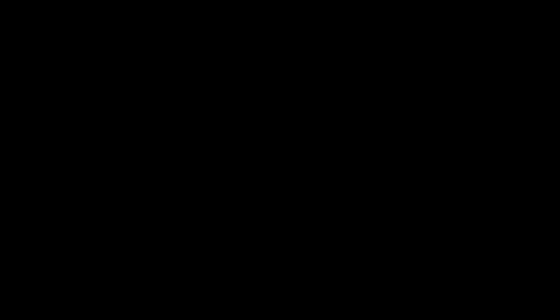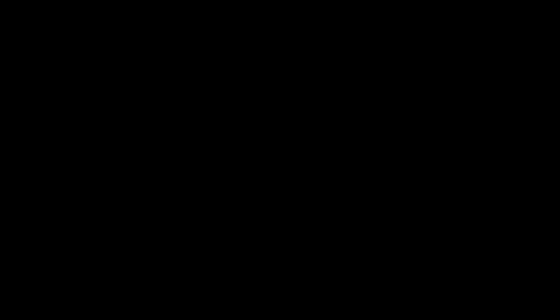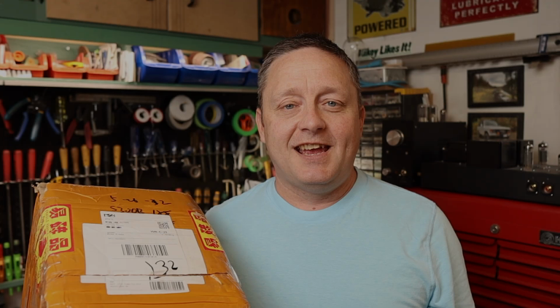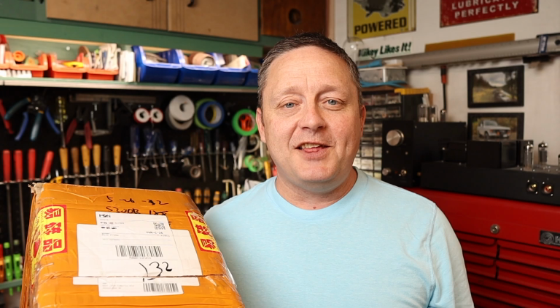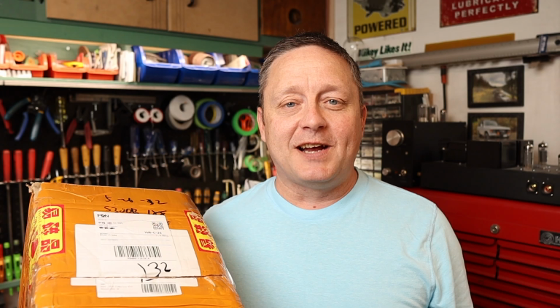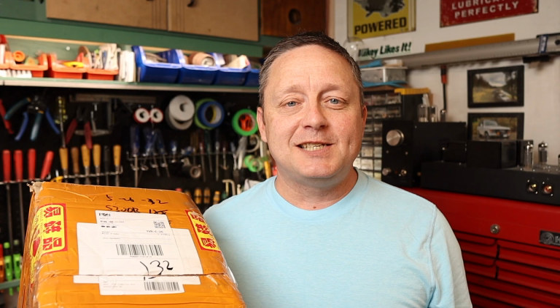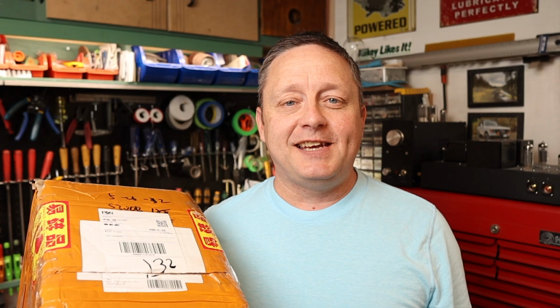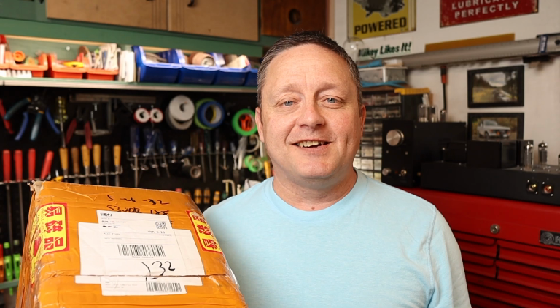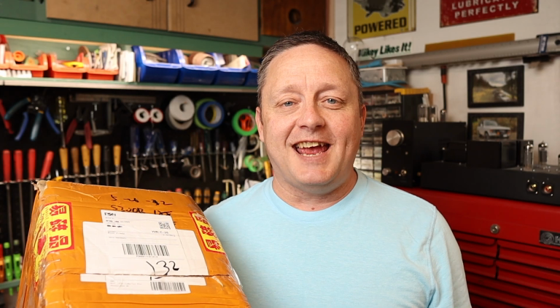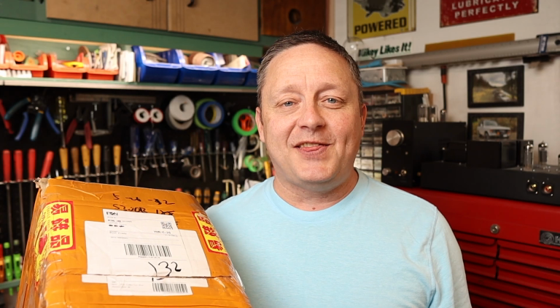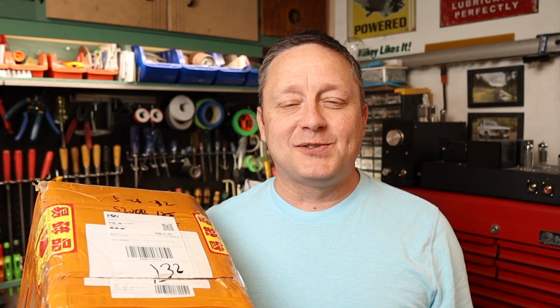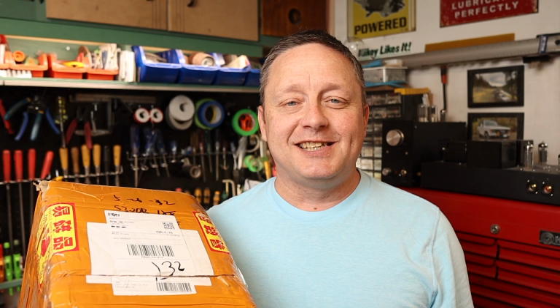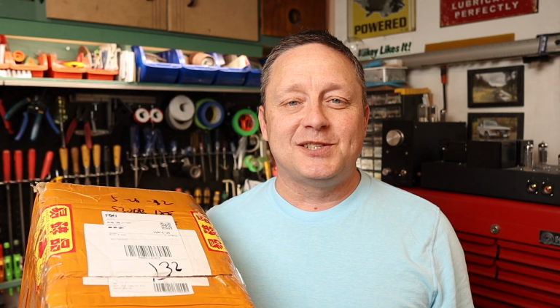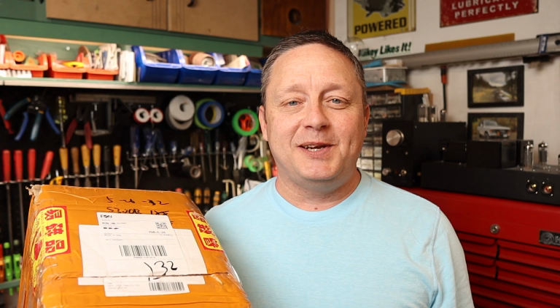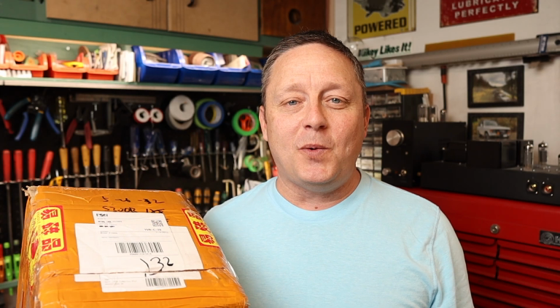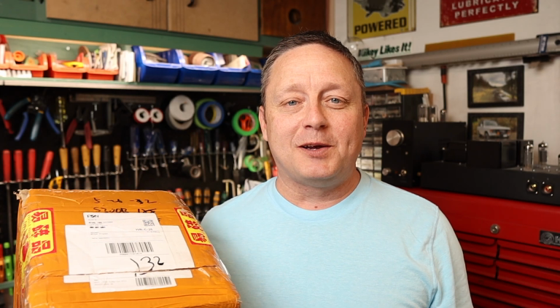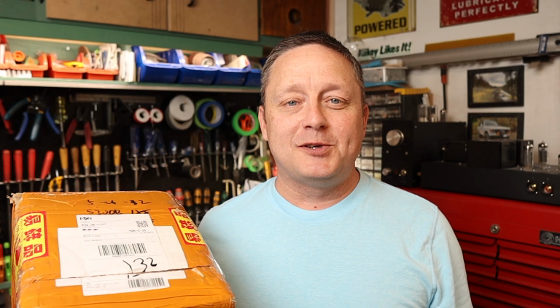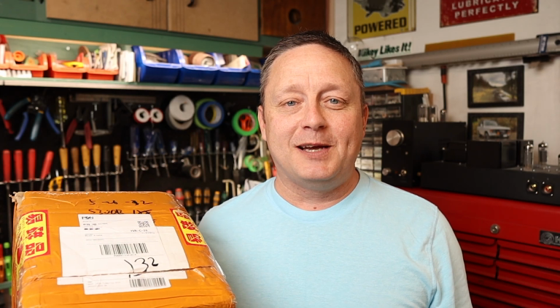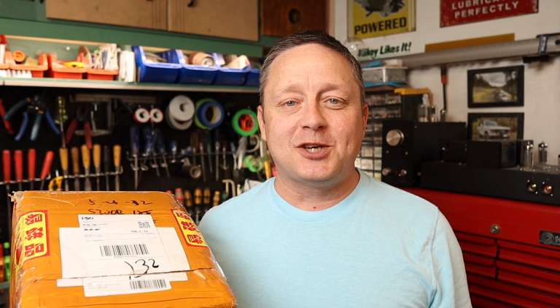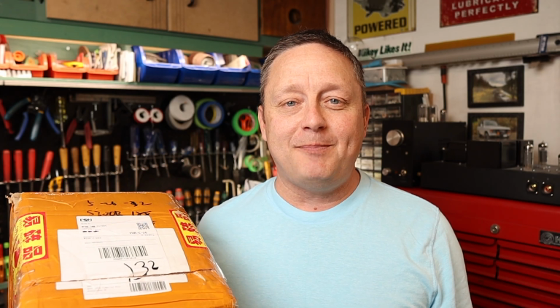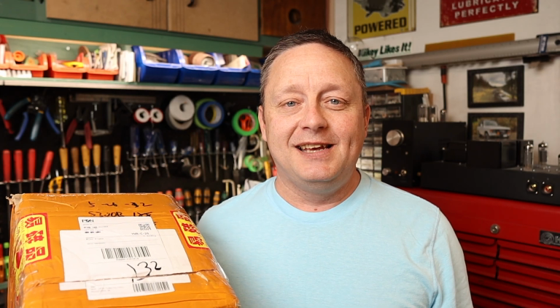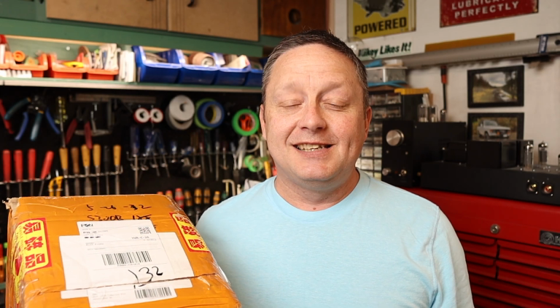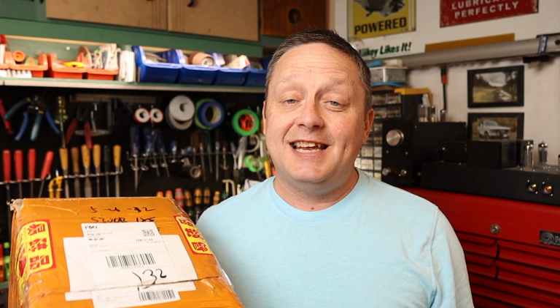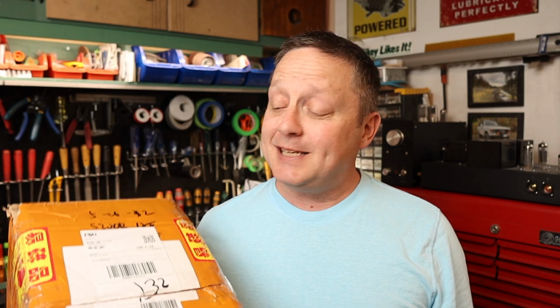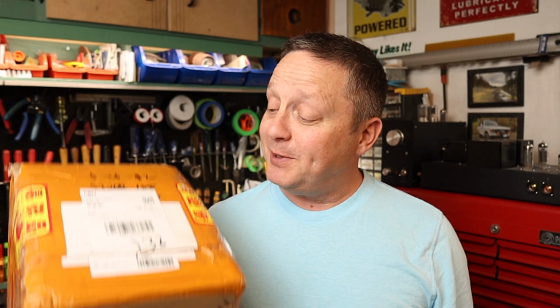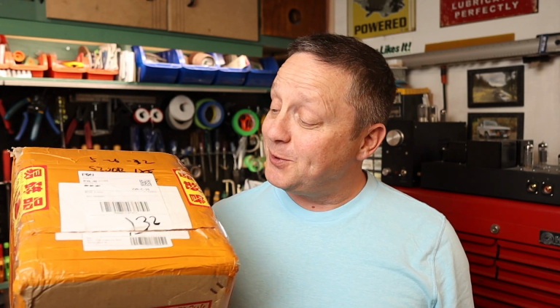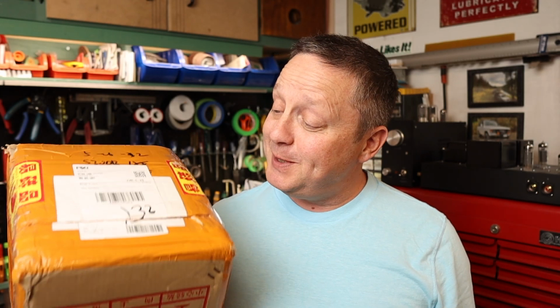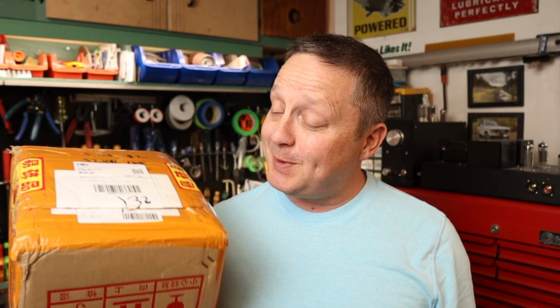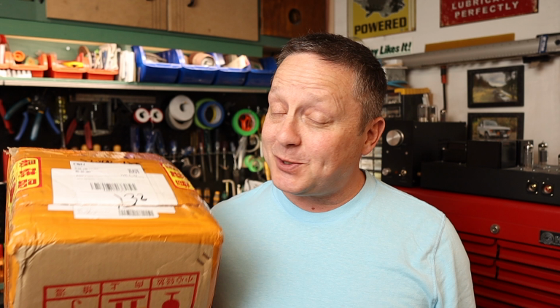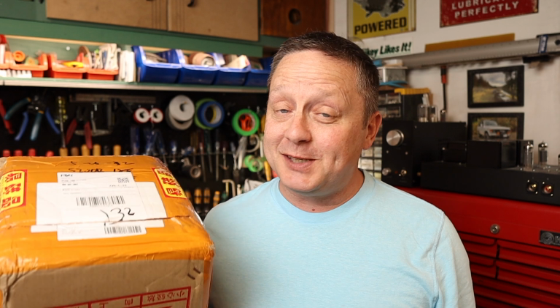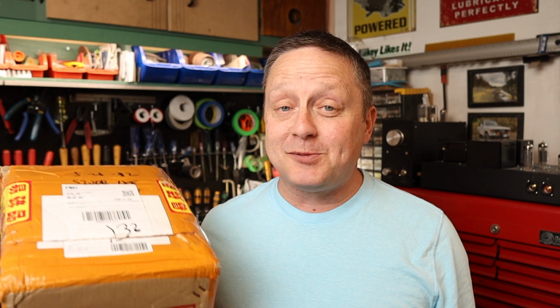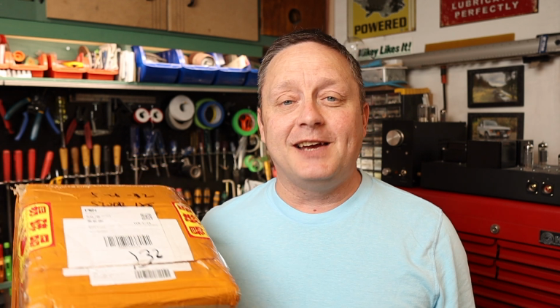Hey there guys, Mike here again. Thanks for clicking this video. Welcome to my shop. Today something truly special has arrived.